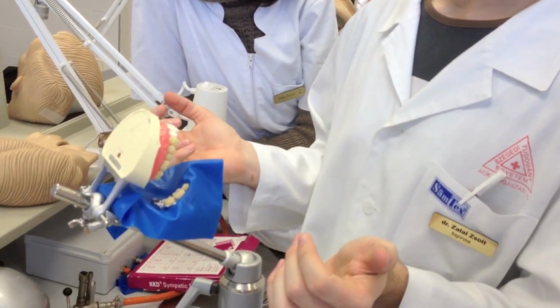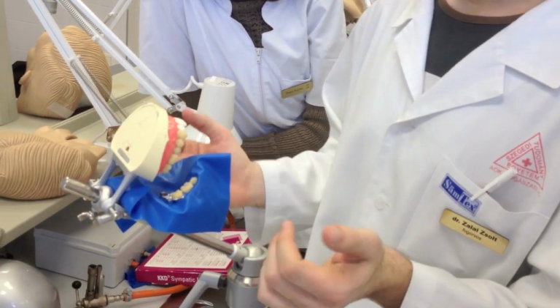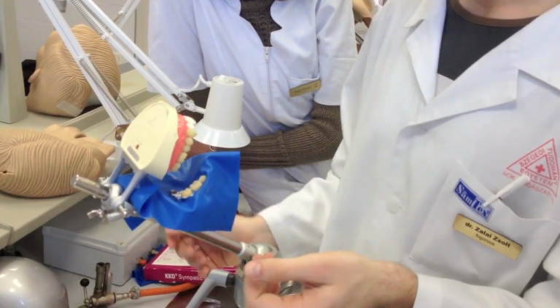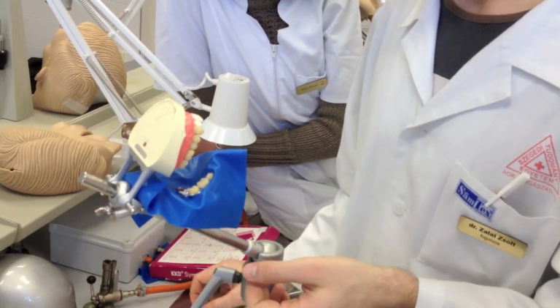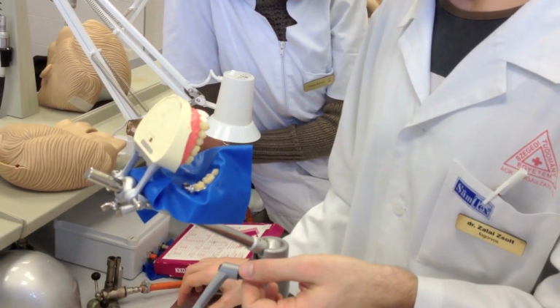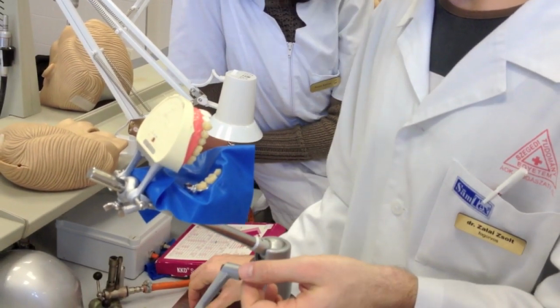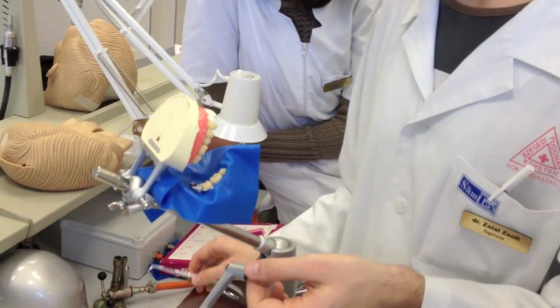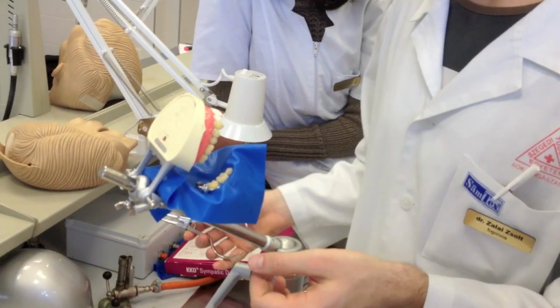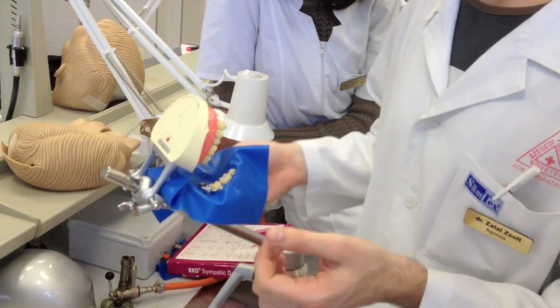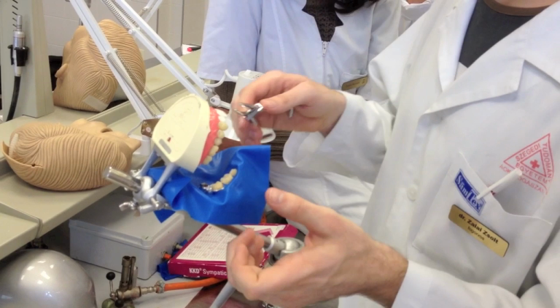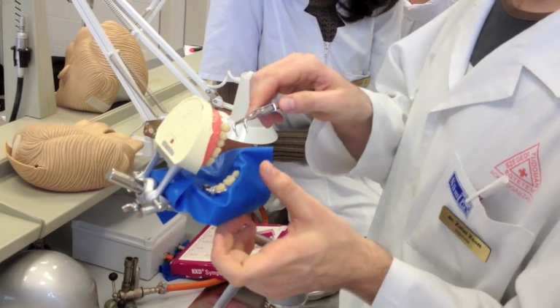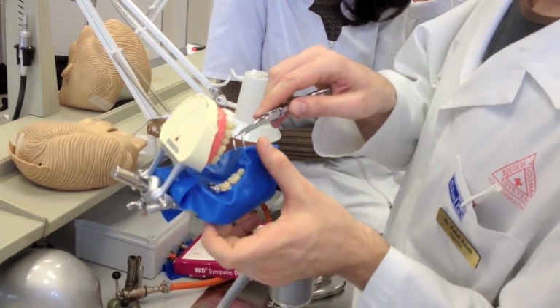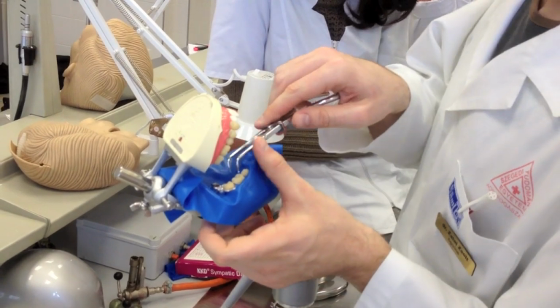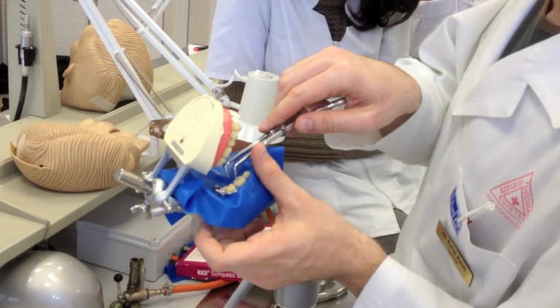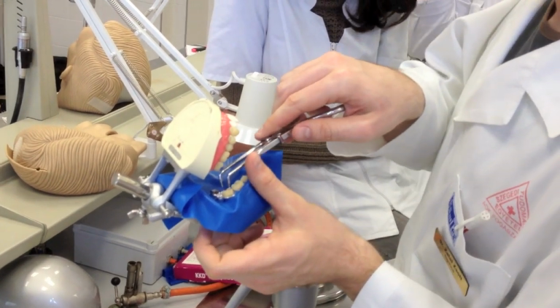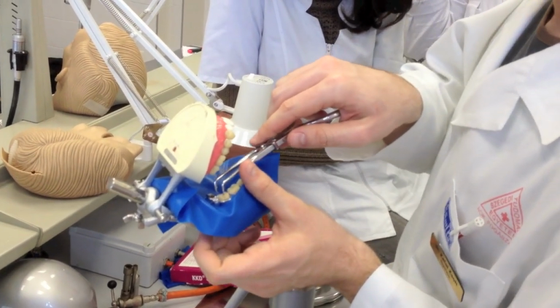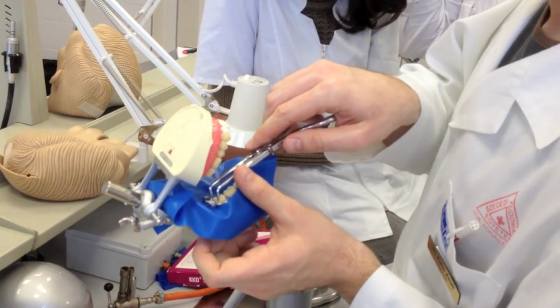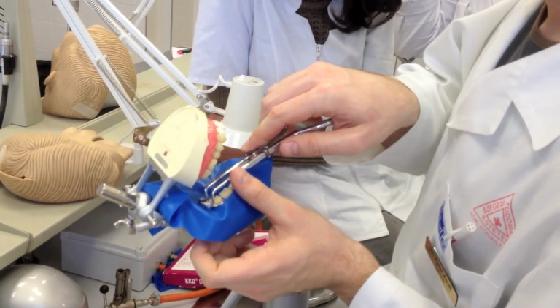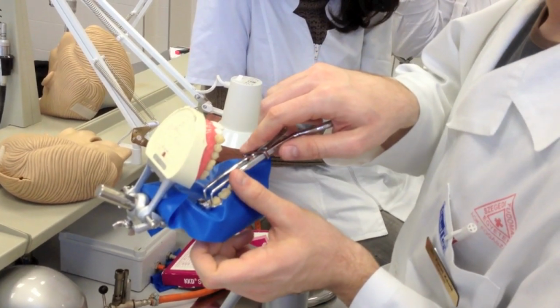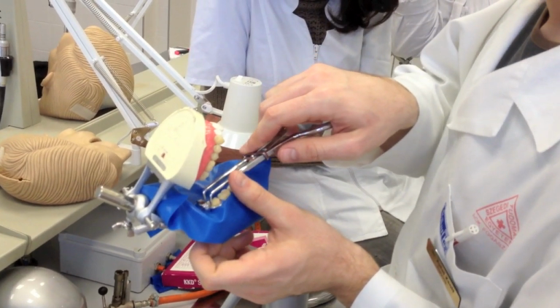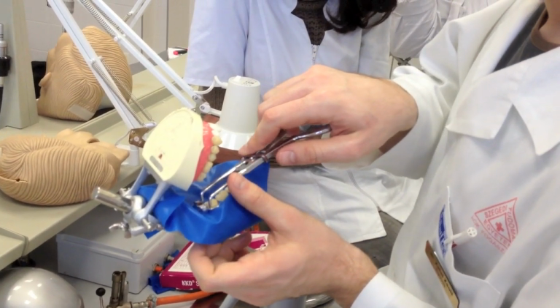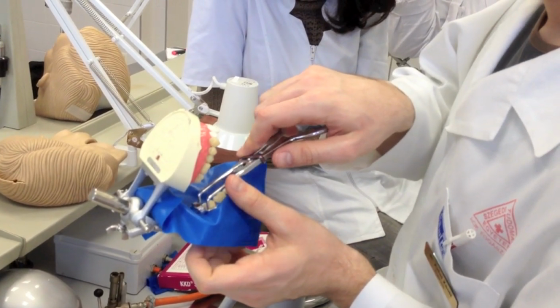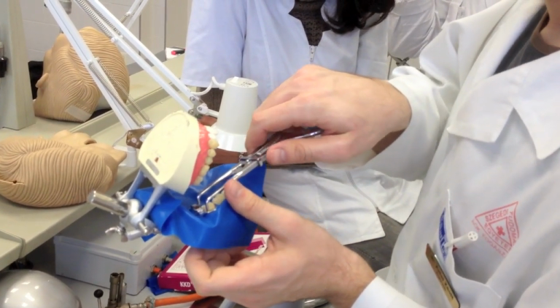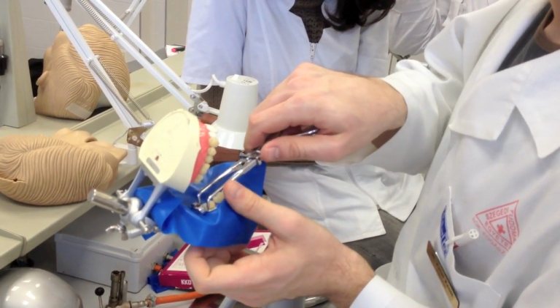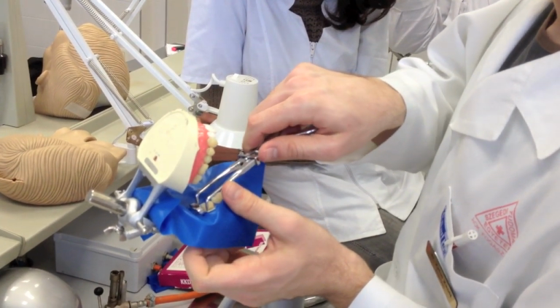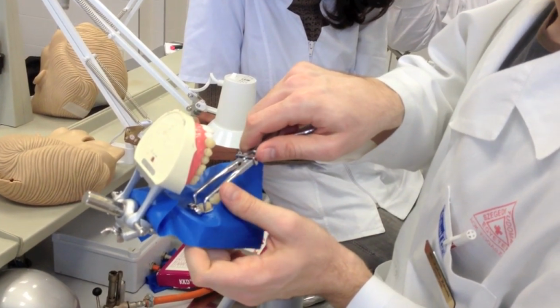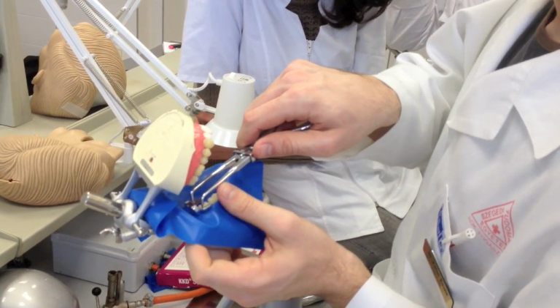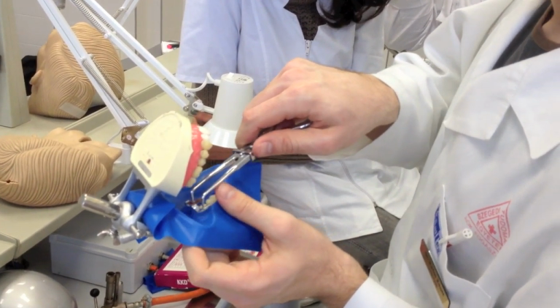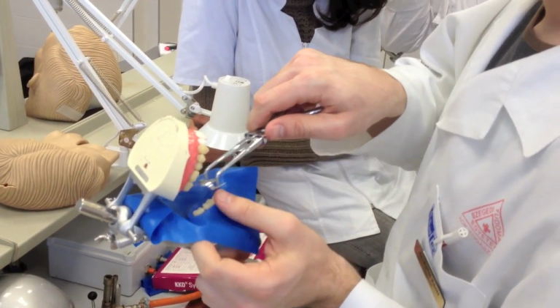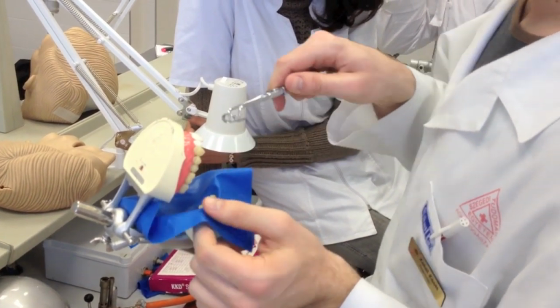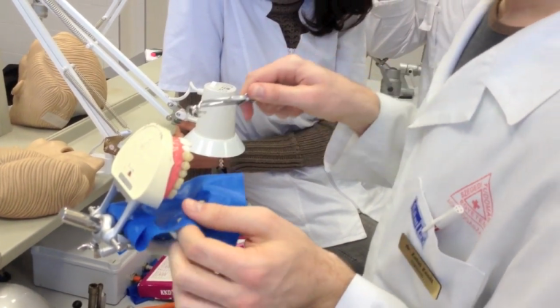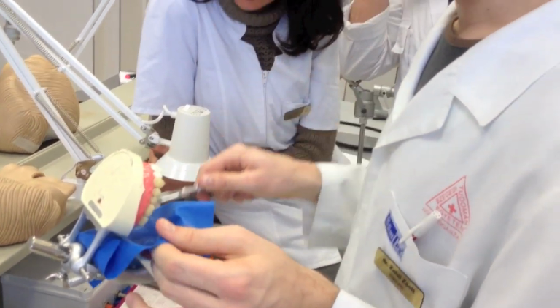Then place it on the other teeth and we're done. These are the four main types of how to apply the rubber dam with a clamp.